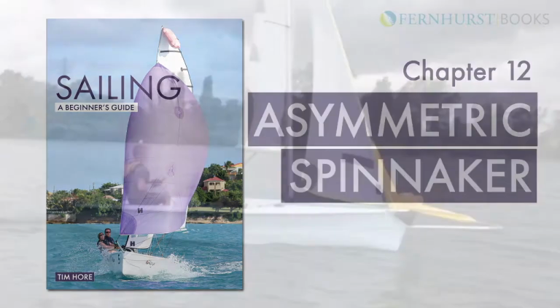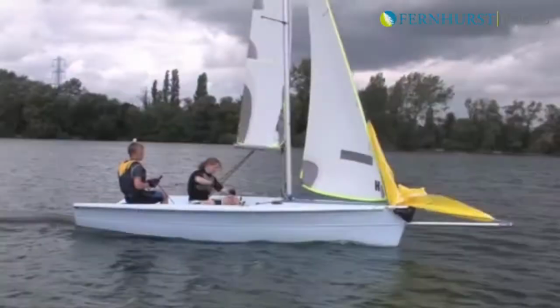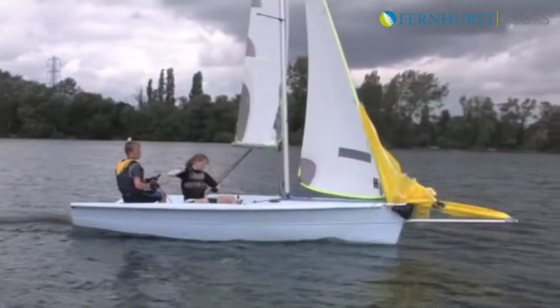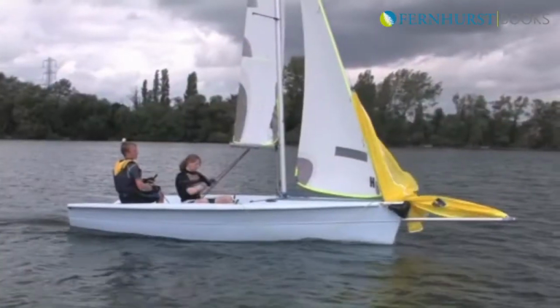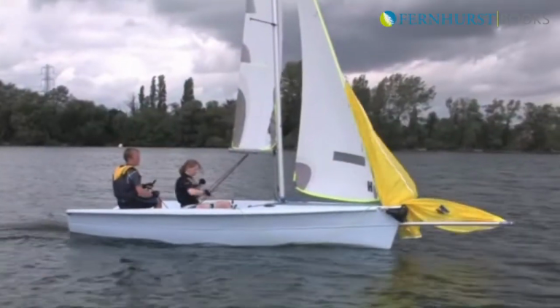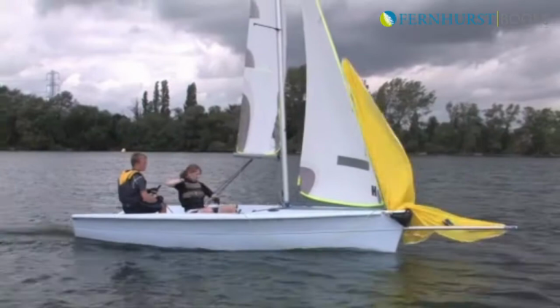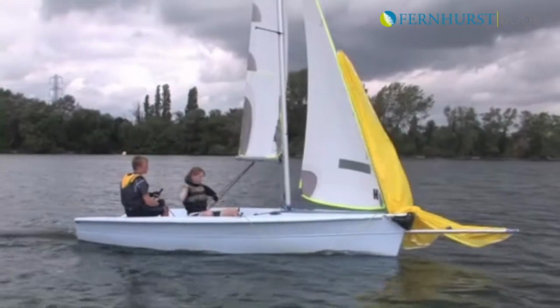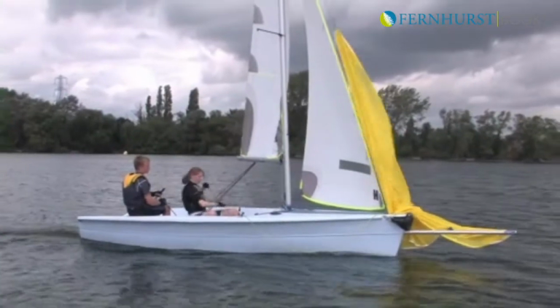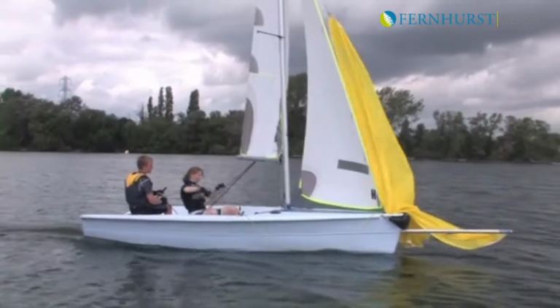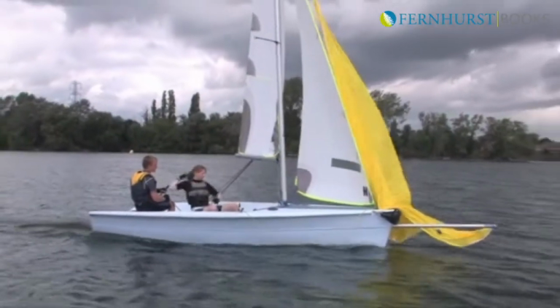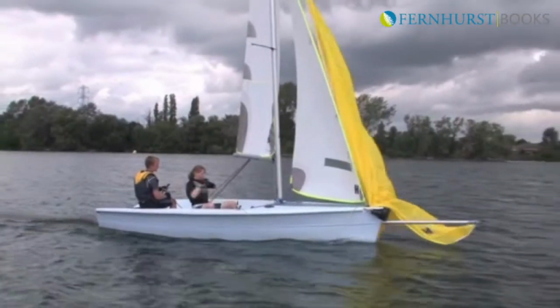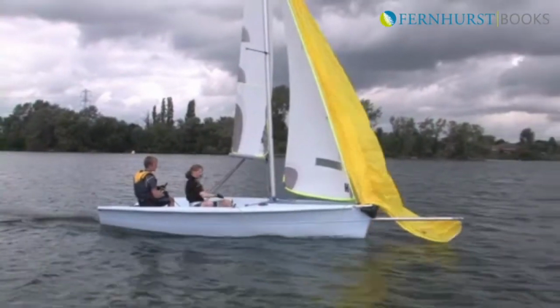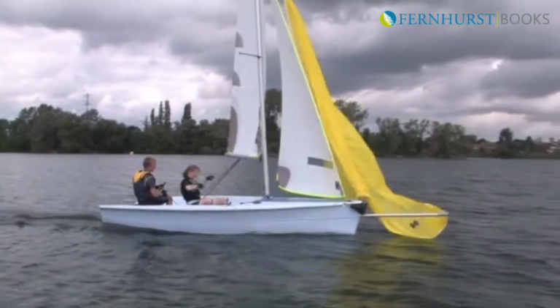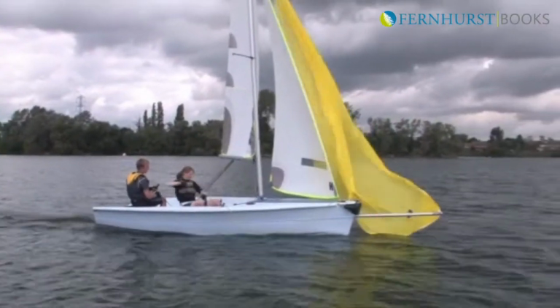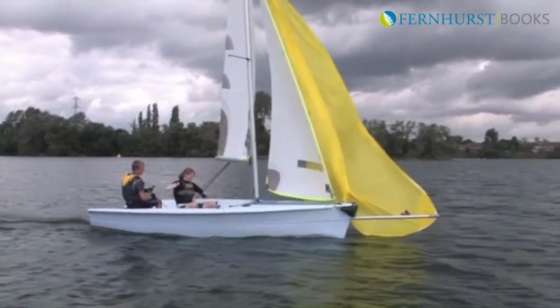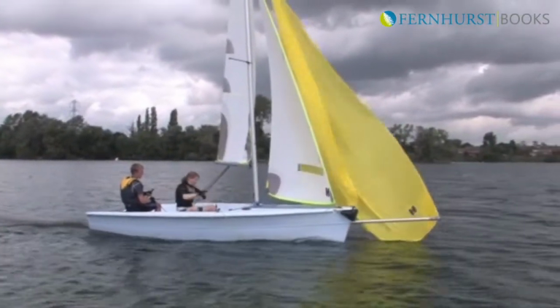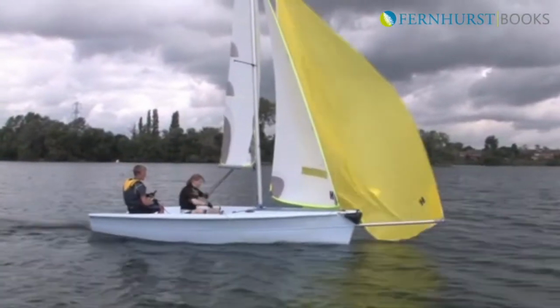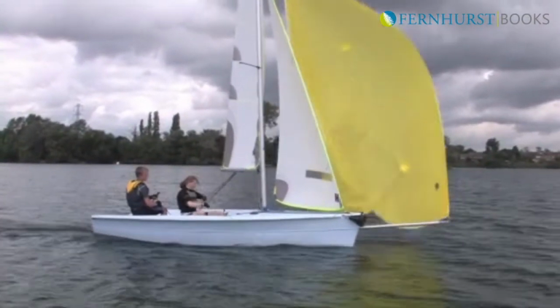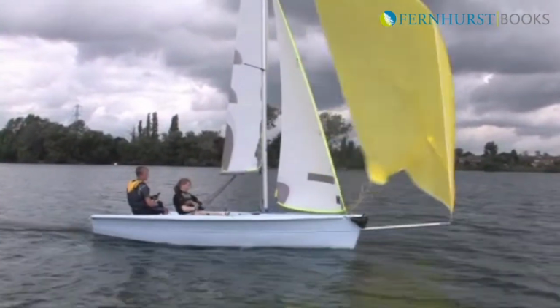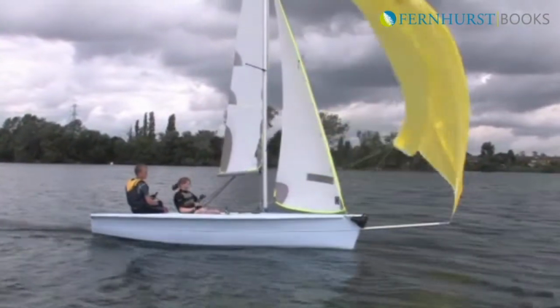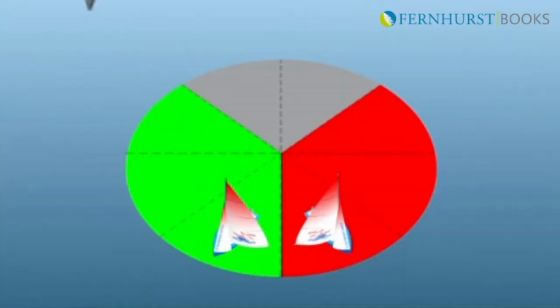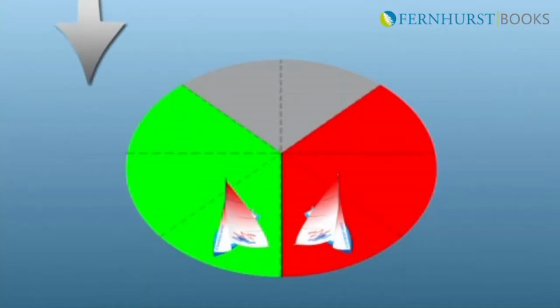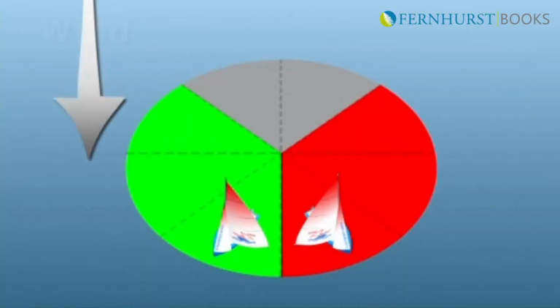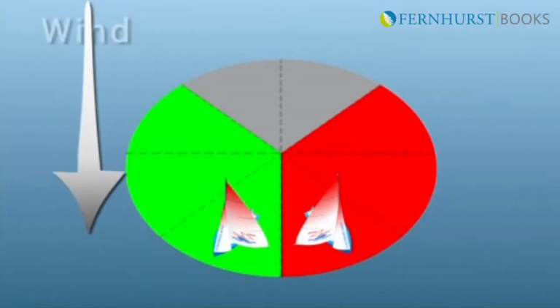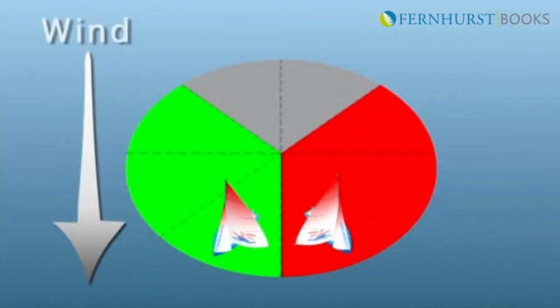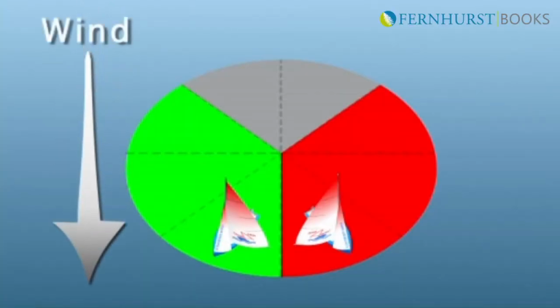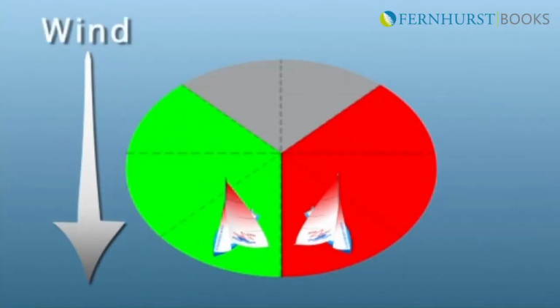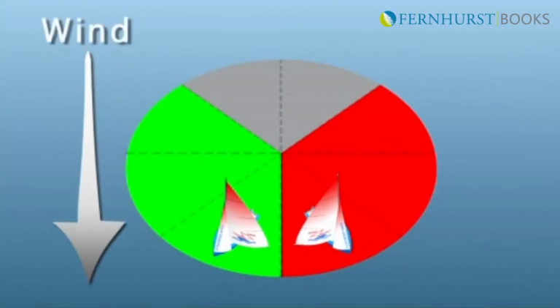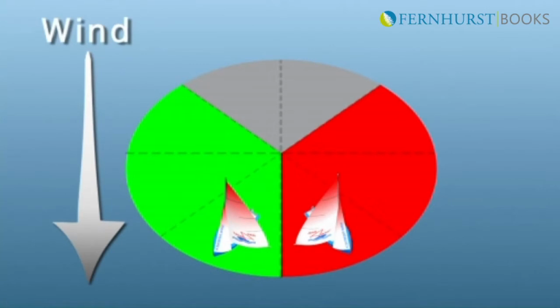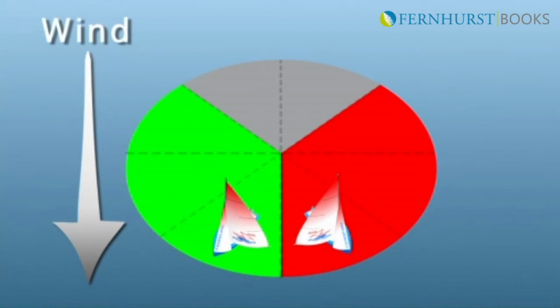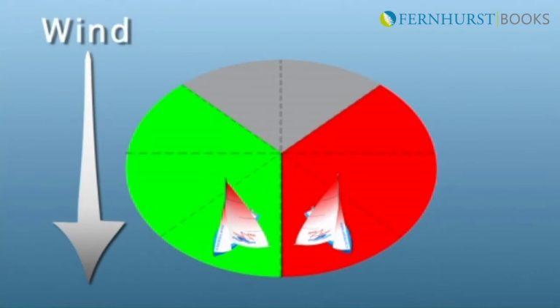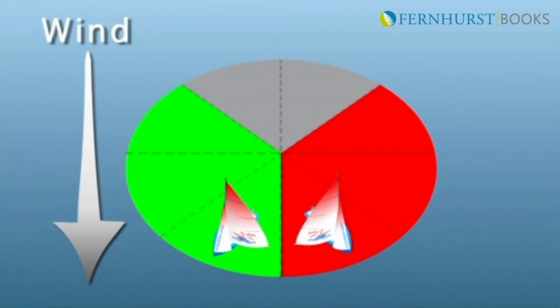When afloat, the first point to understand is when you can actually hoist the sail. This is best done on a training run.